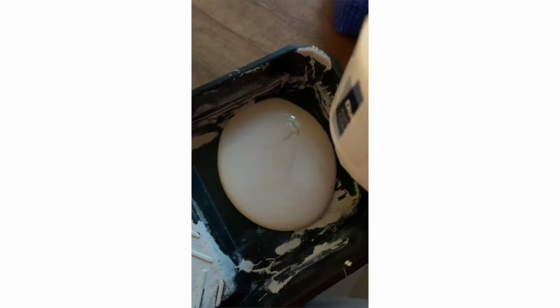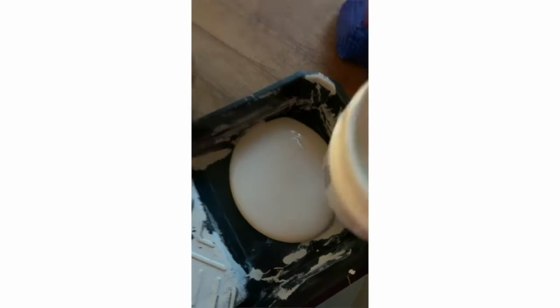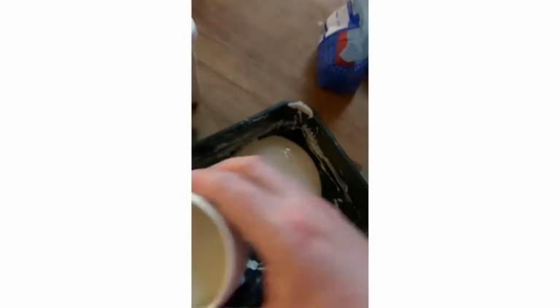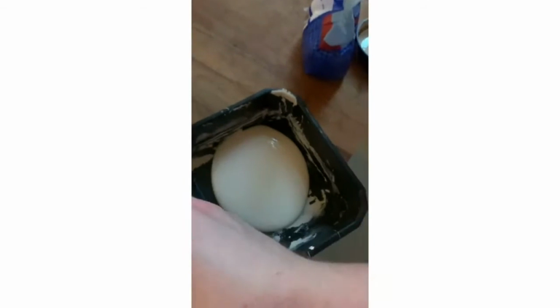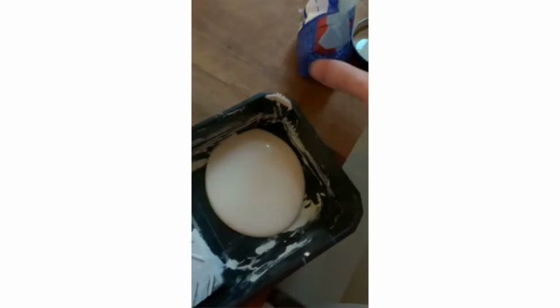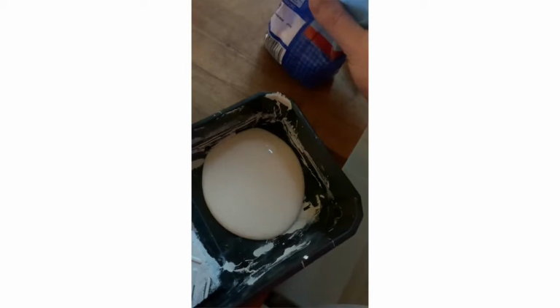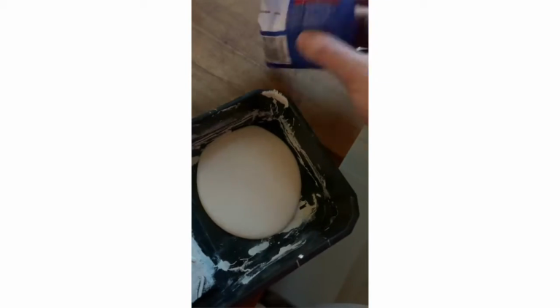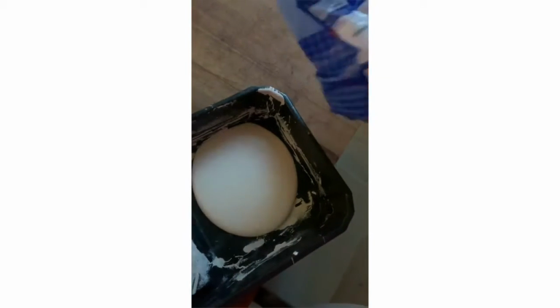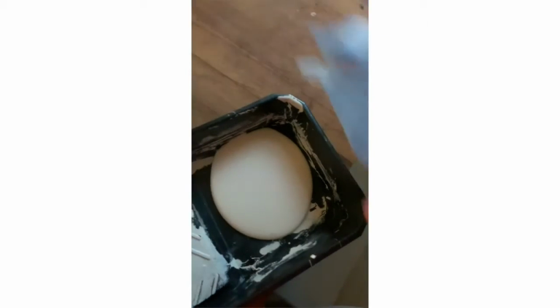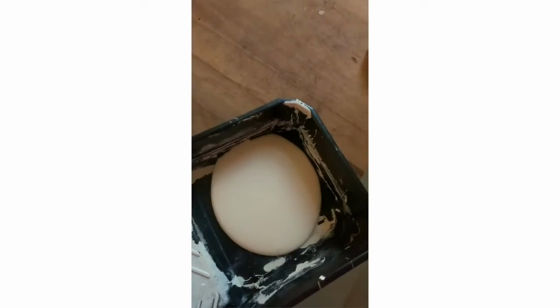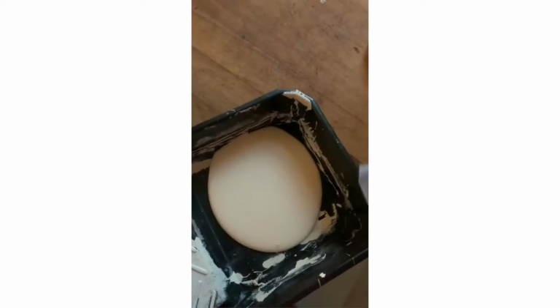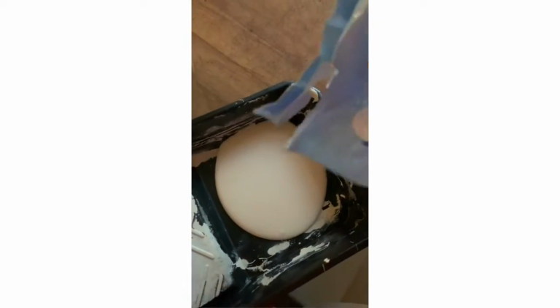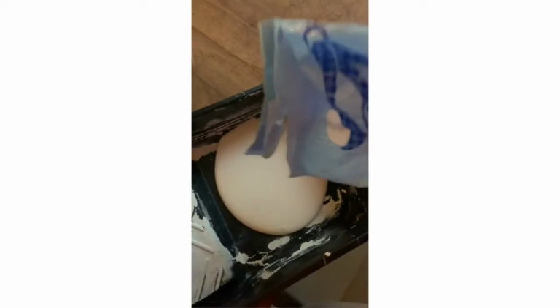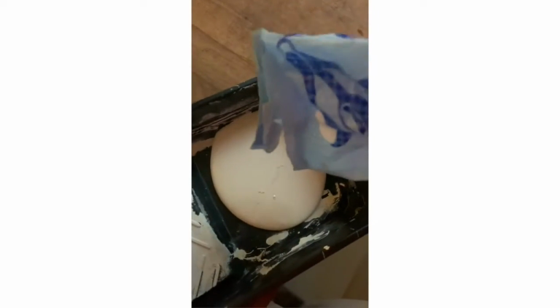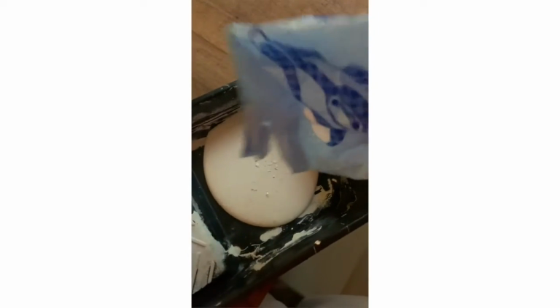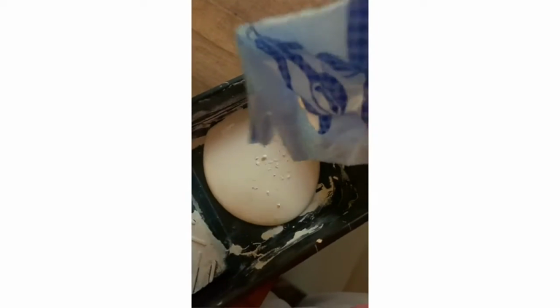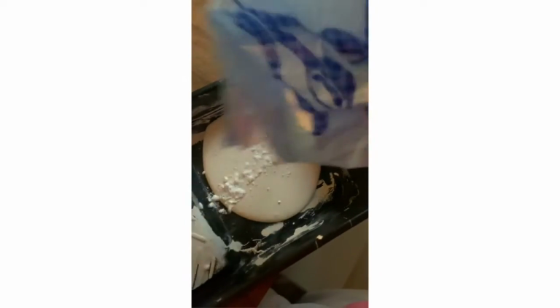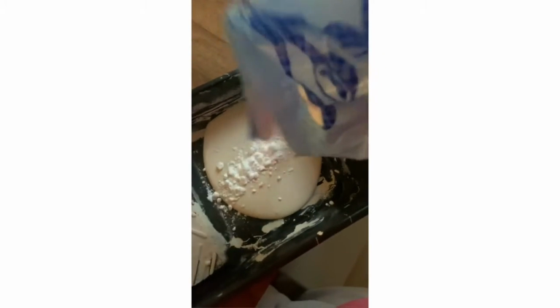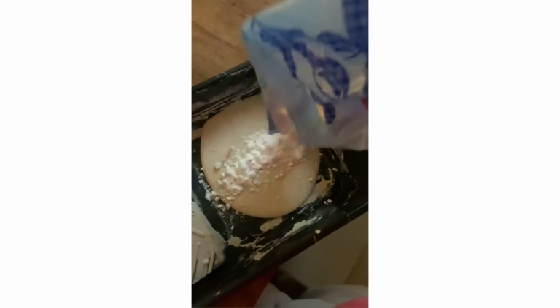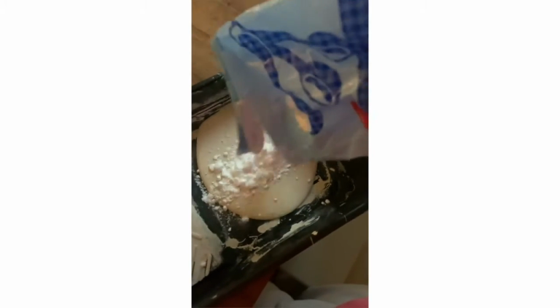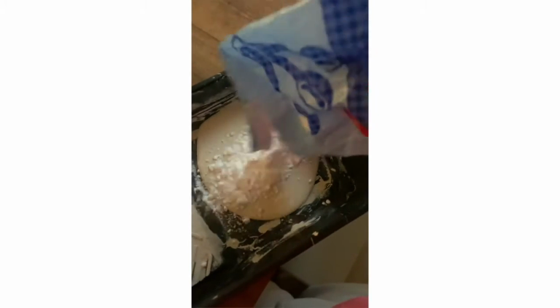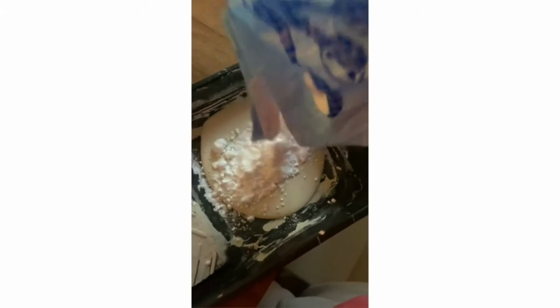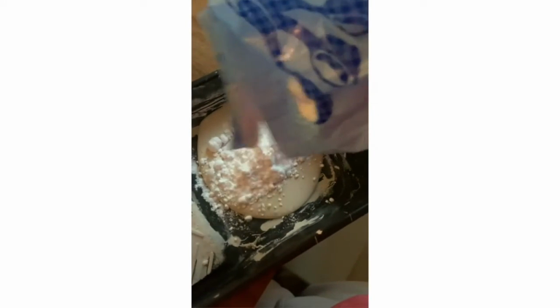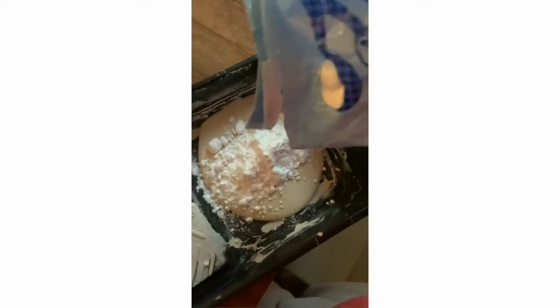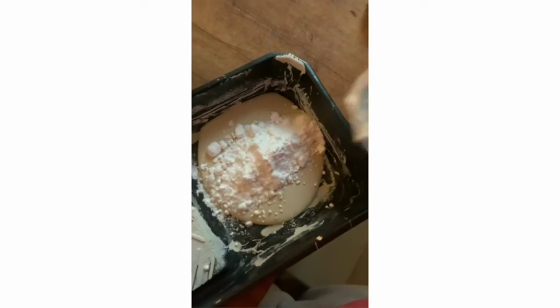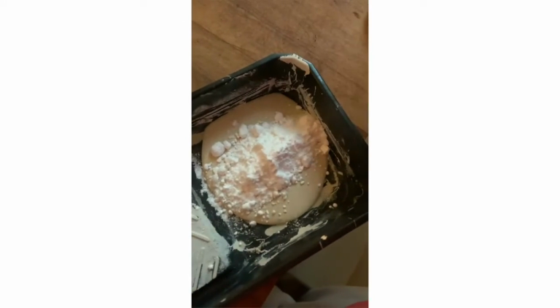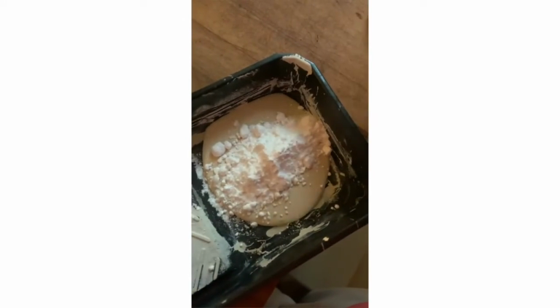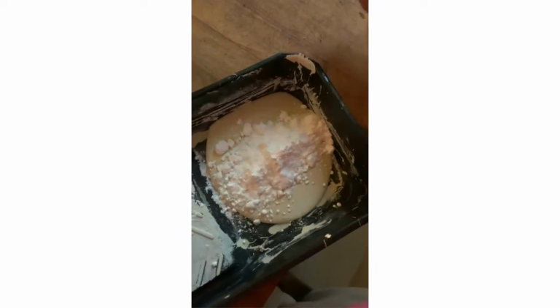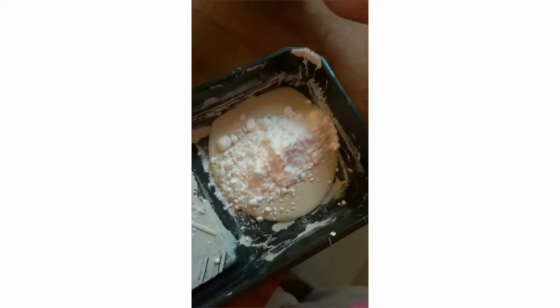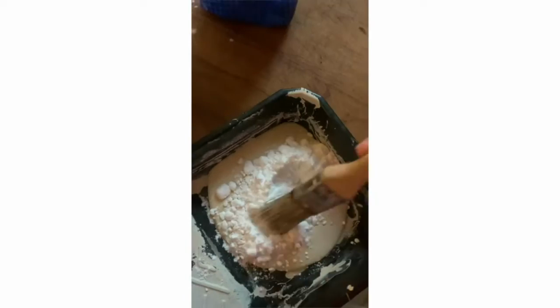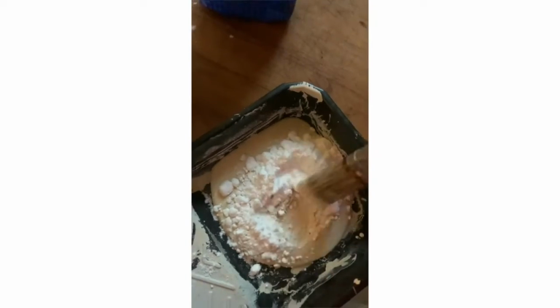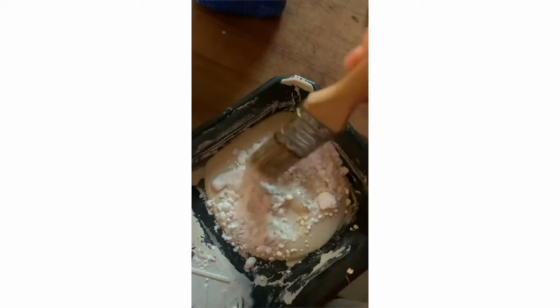It's only $29 for that little ottoman there. You go in with a paint sample and some baking soda. The baking soda is going to give it that grainy stone look, or like a terracotta look.